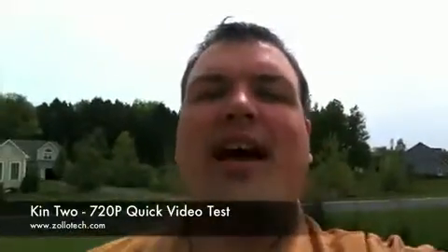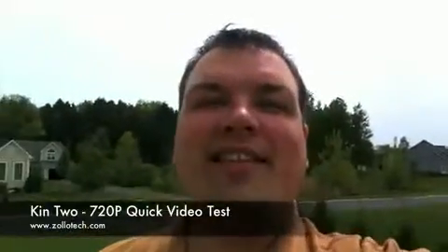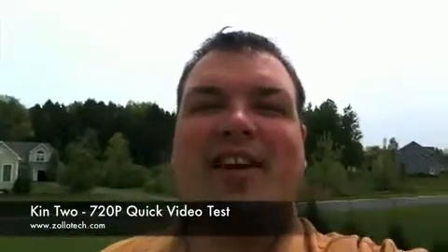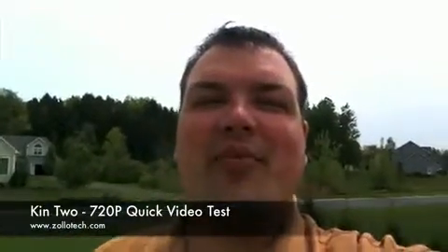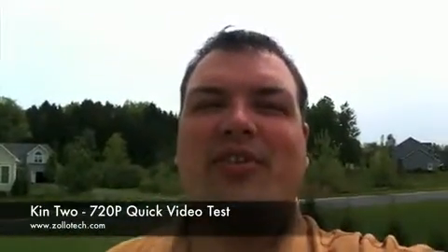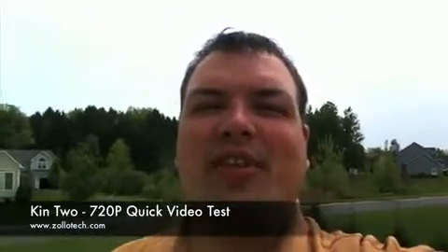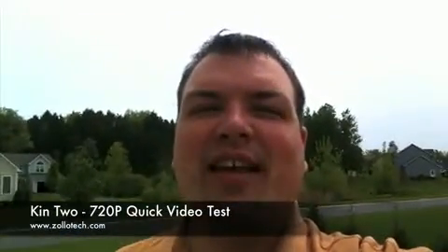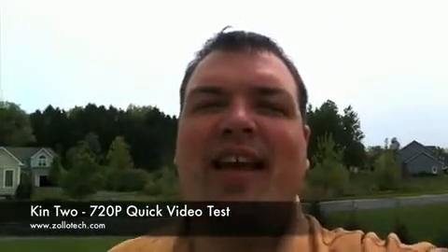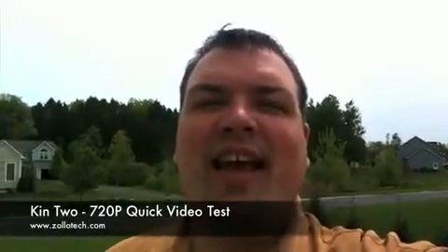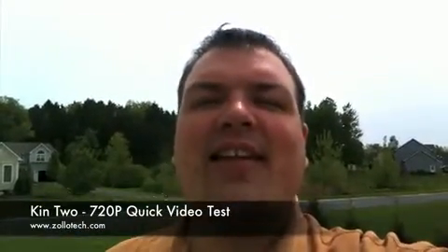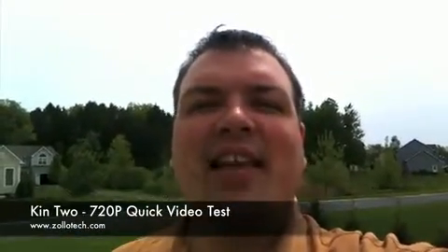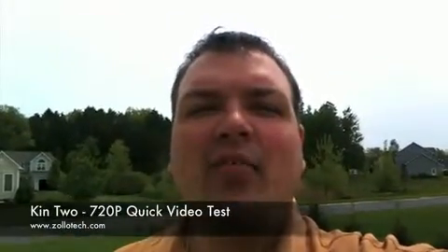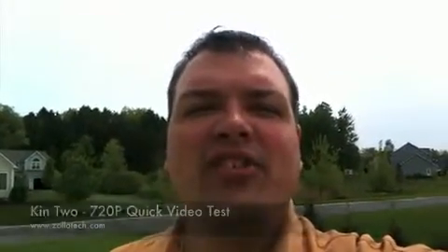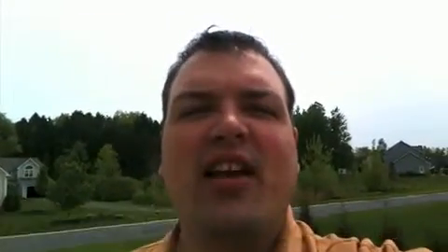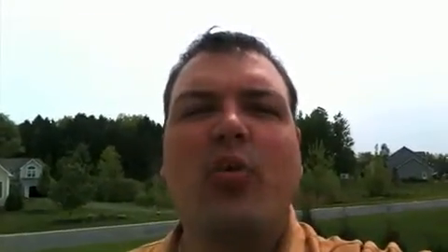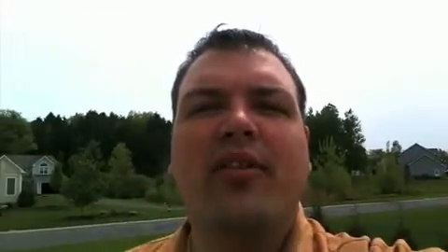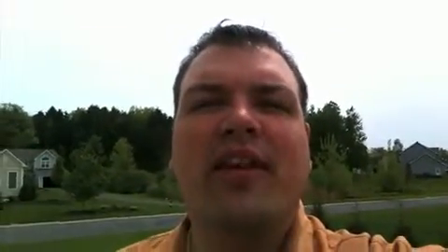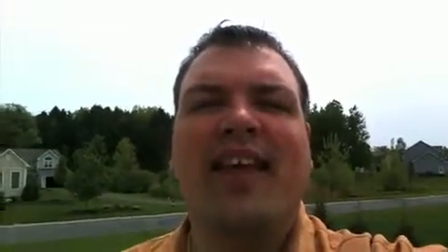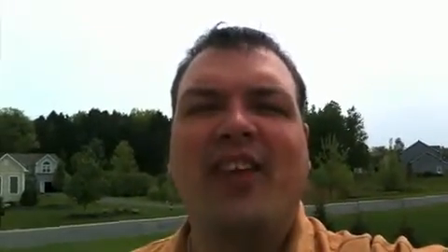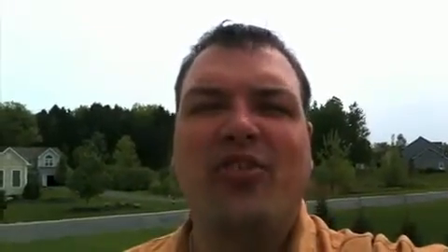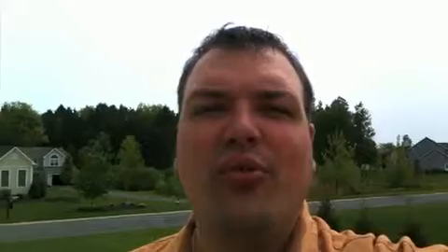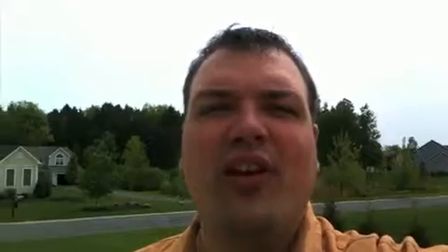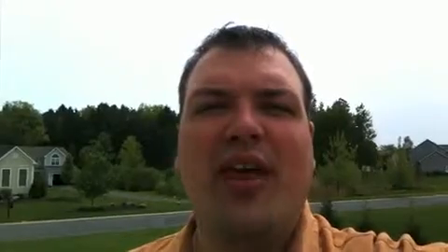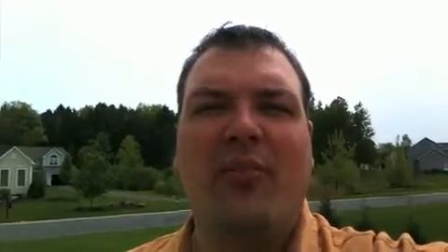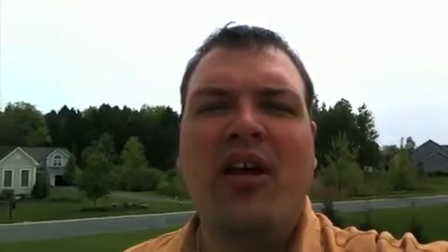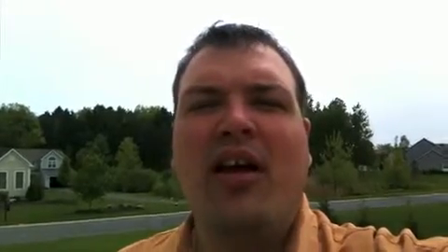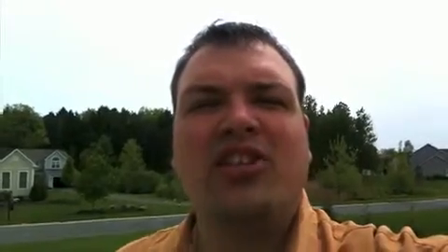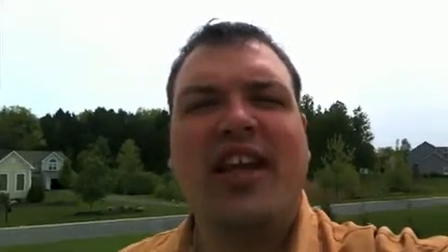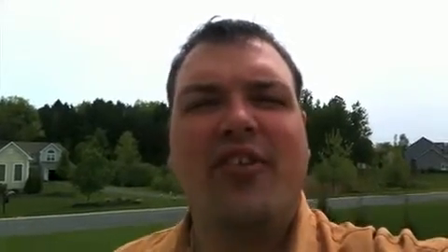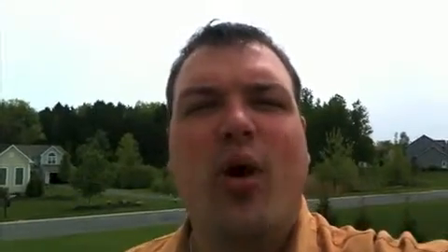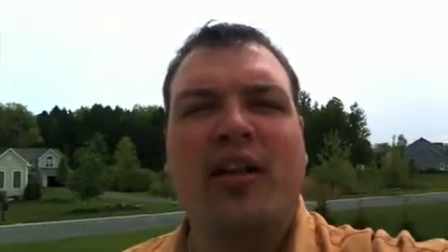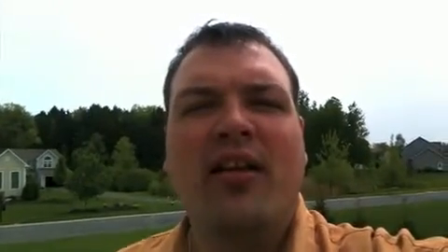Hi, this is Aaron with Zollotech and today we're just taking a quick look at the Kin 2 video camera, checking out its quality.